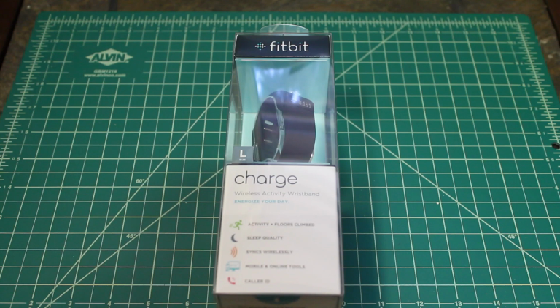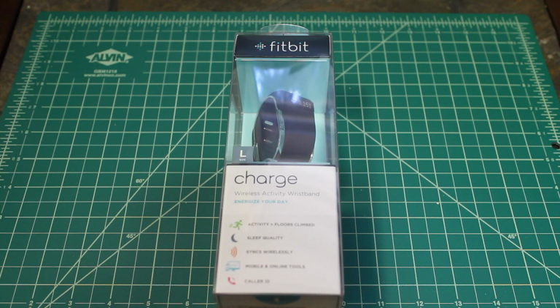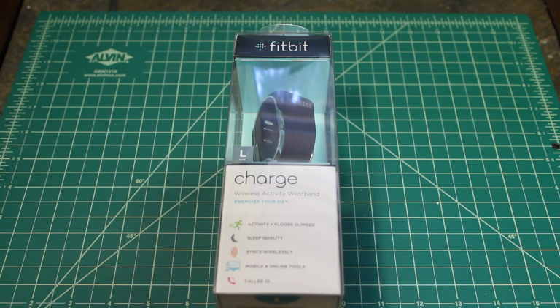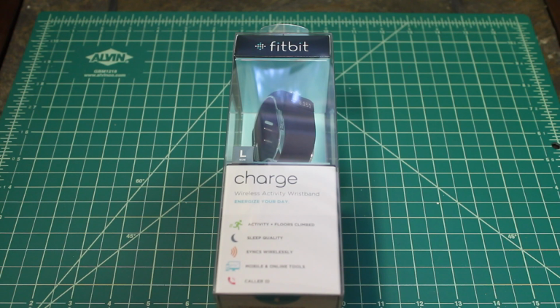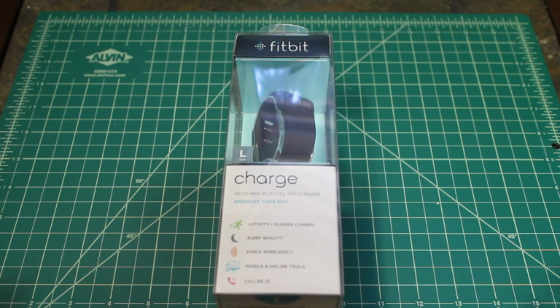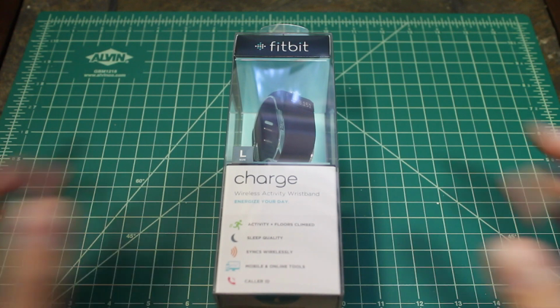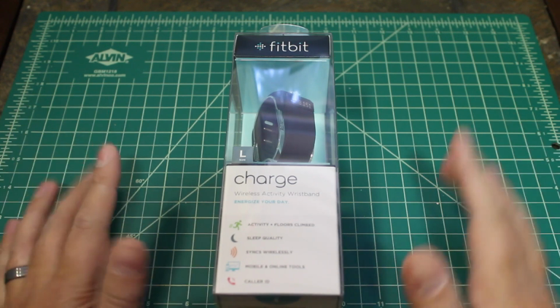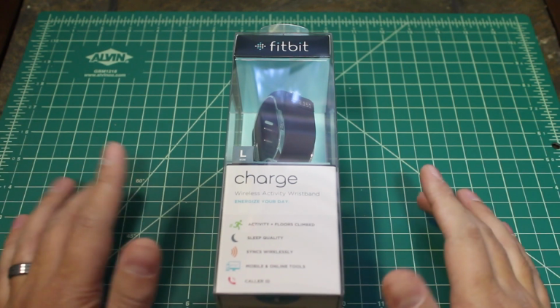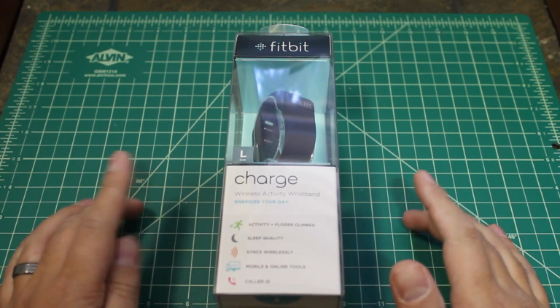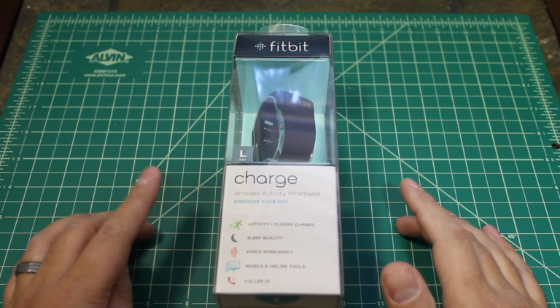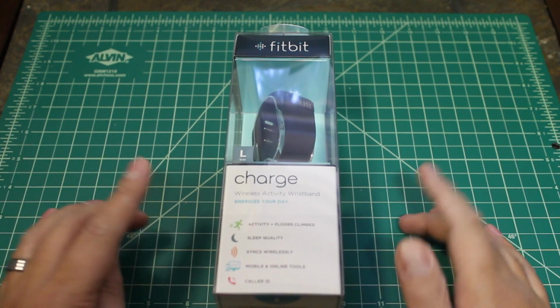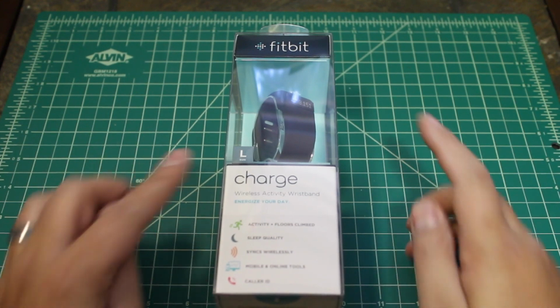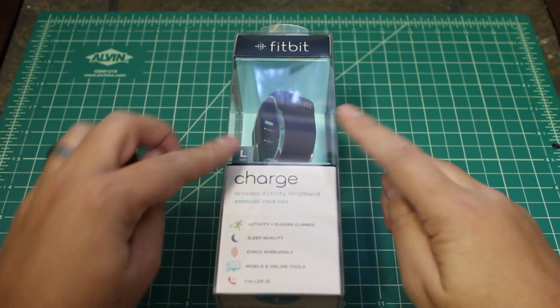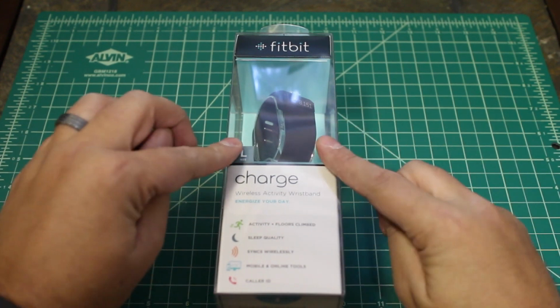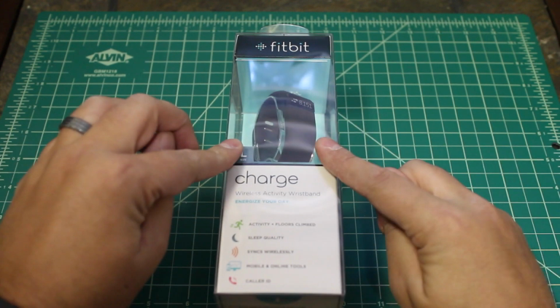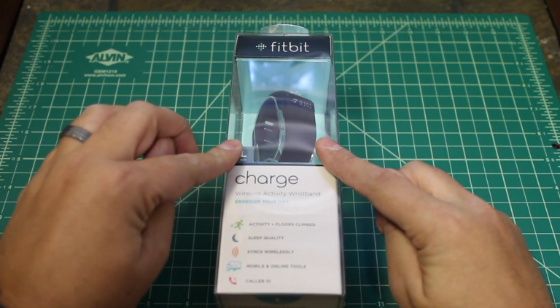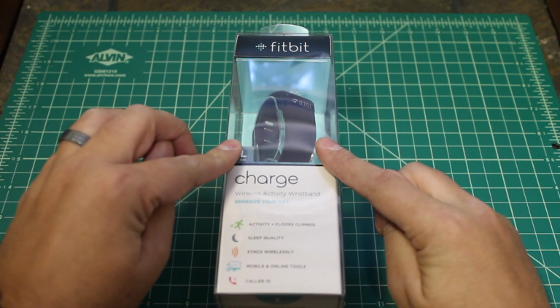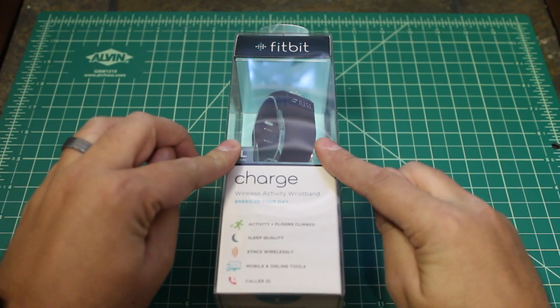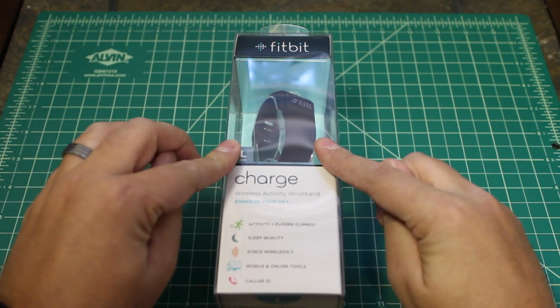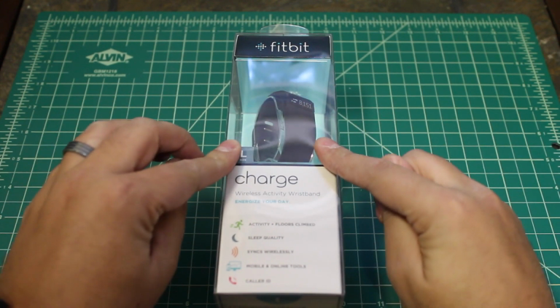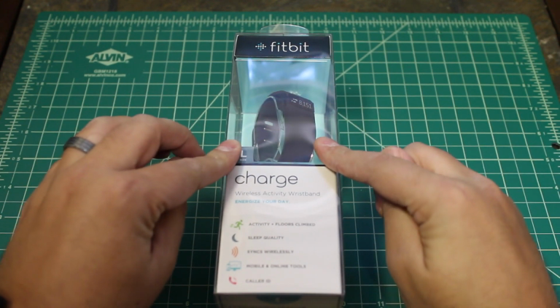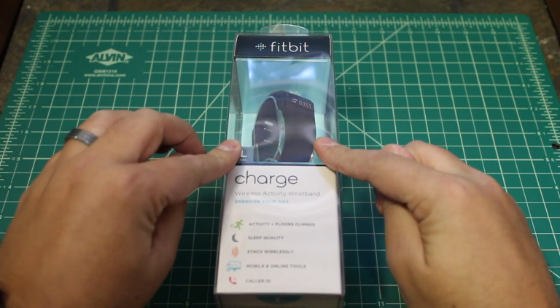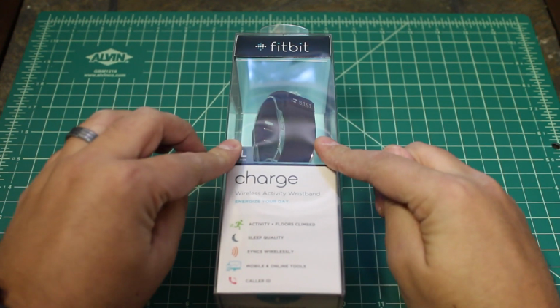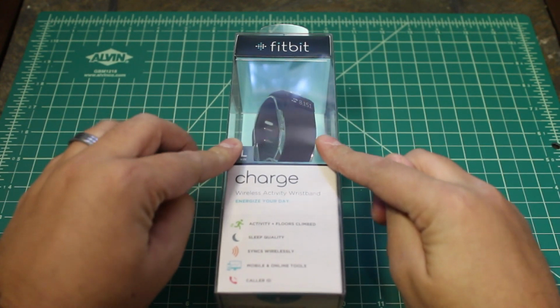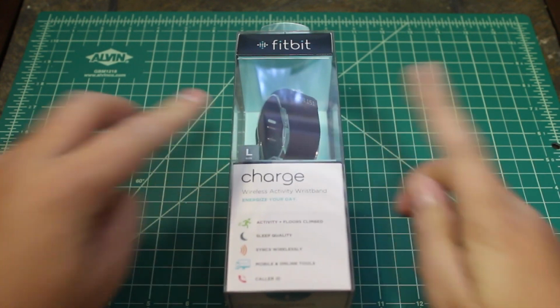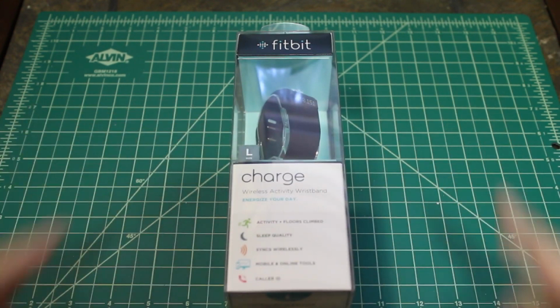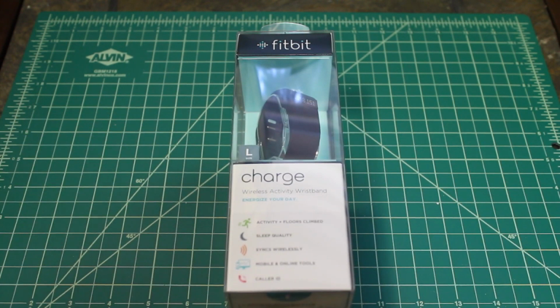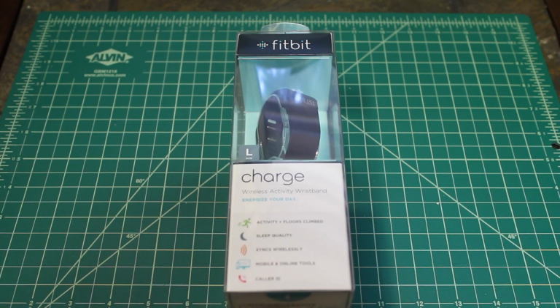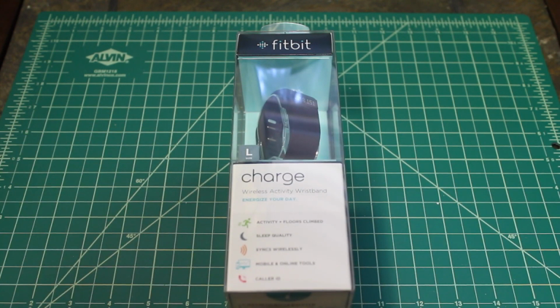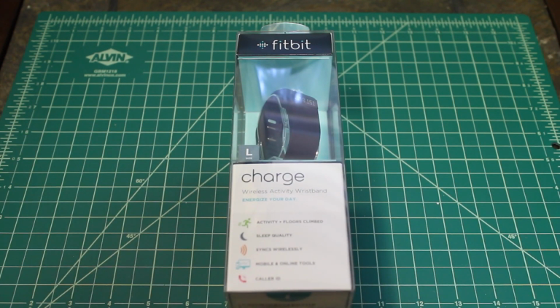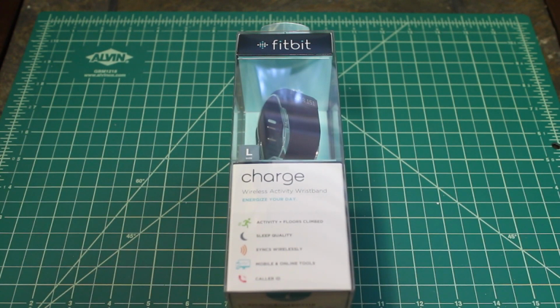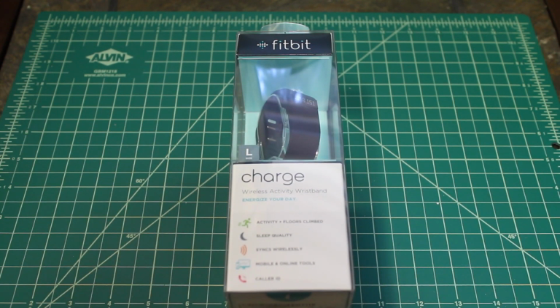Hey guys, Adam here for Connectedly. I have the new Fitbit Charge, and we are going to unbox it.